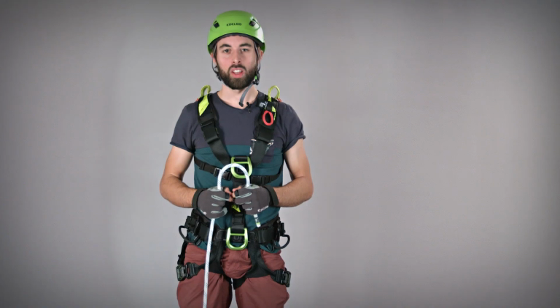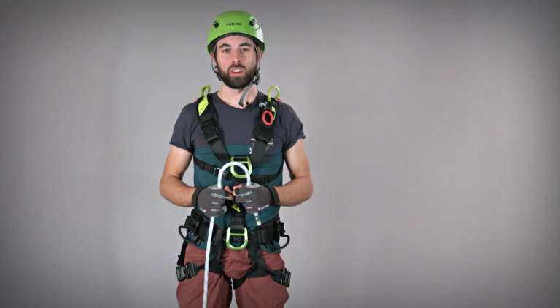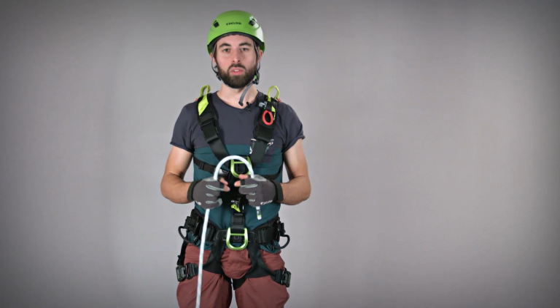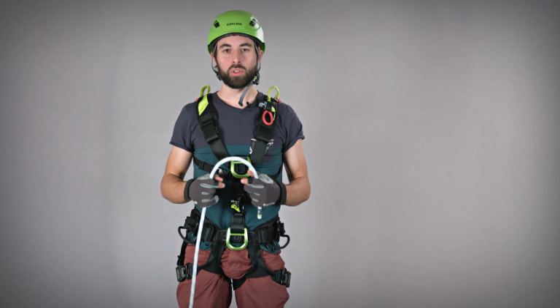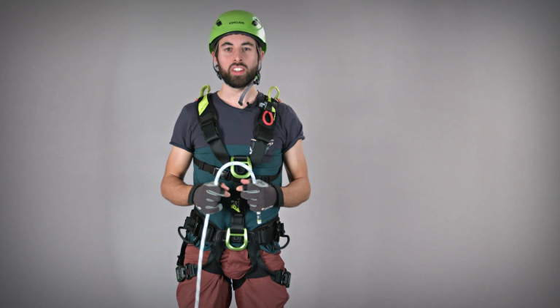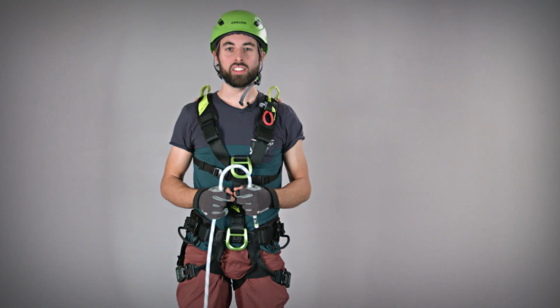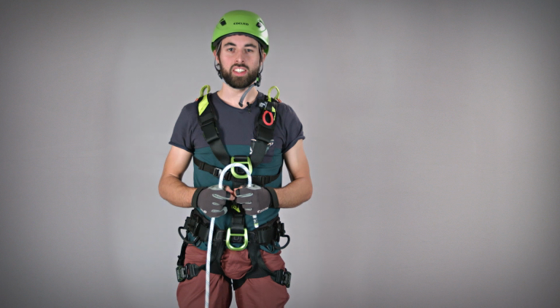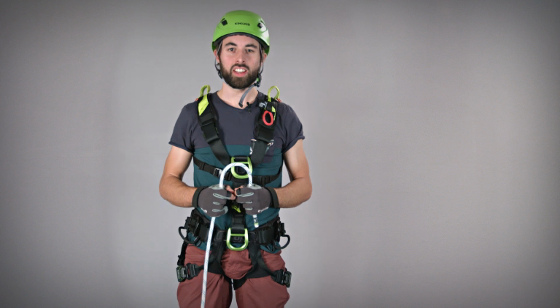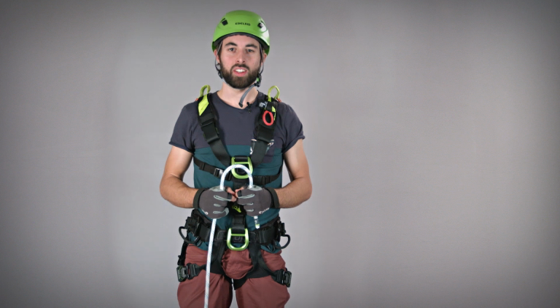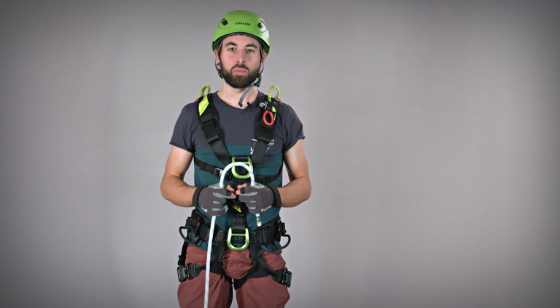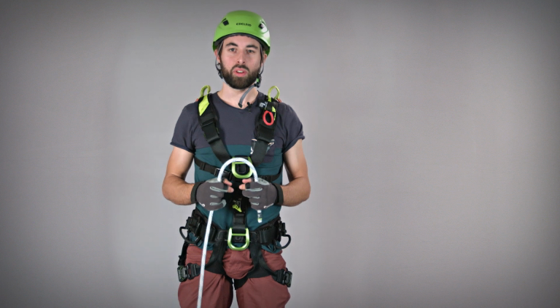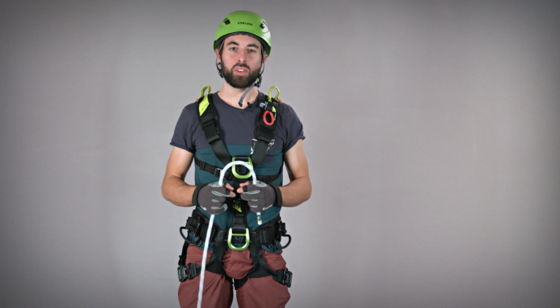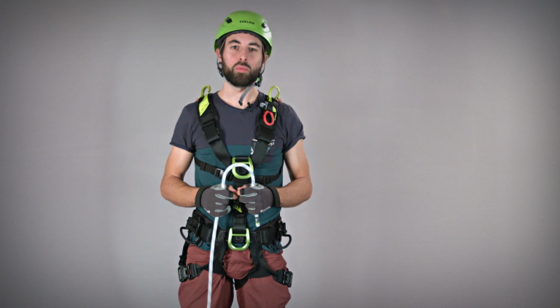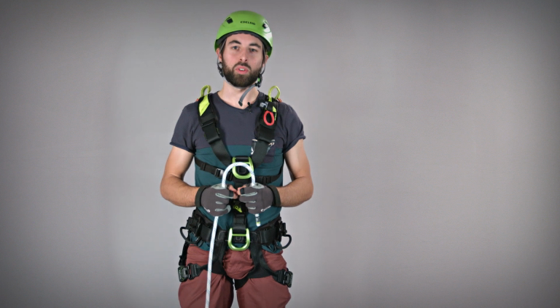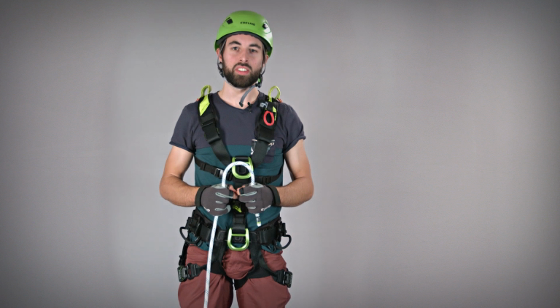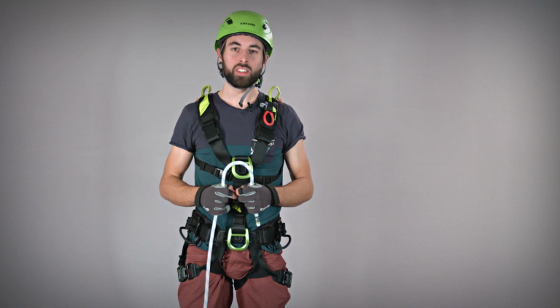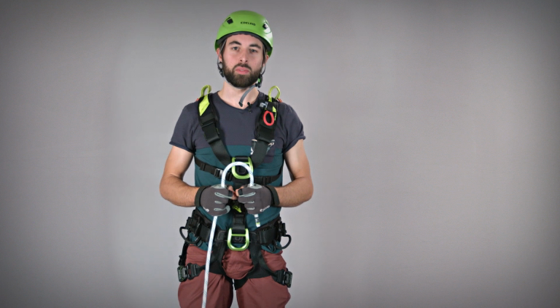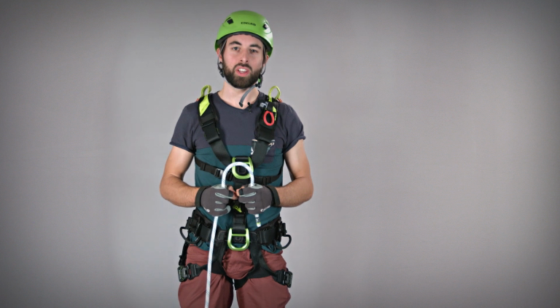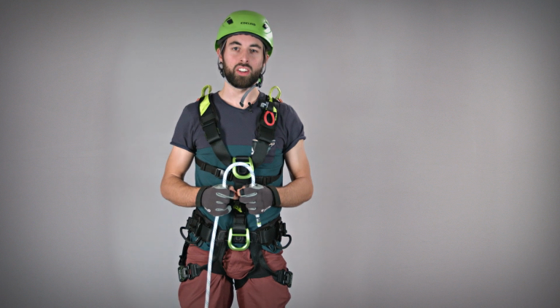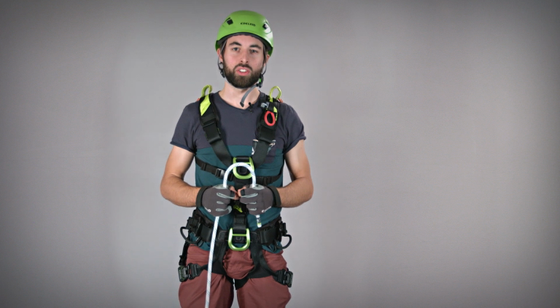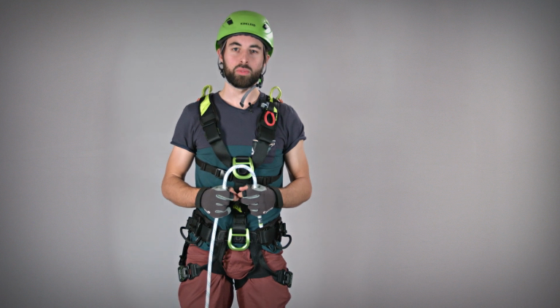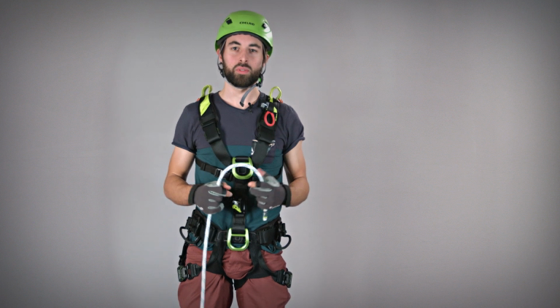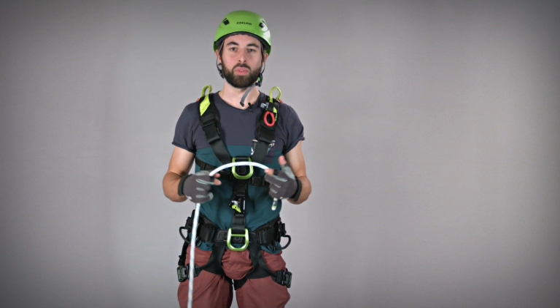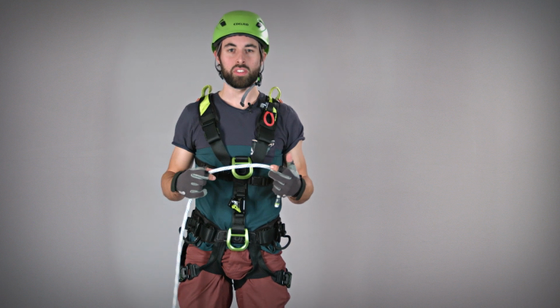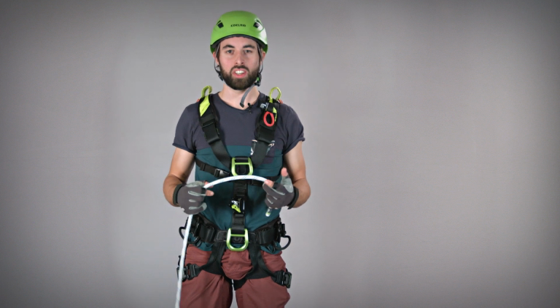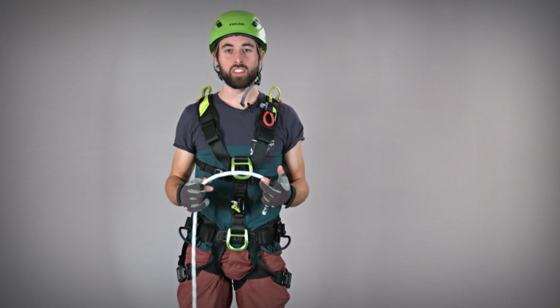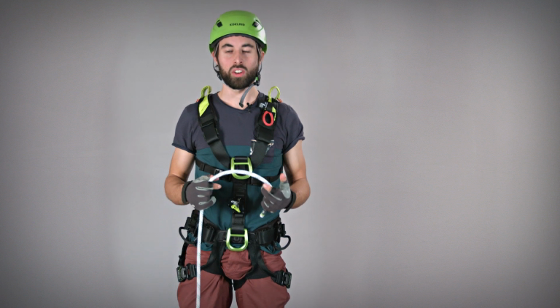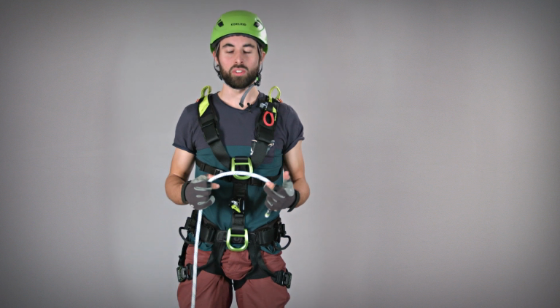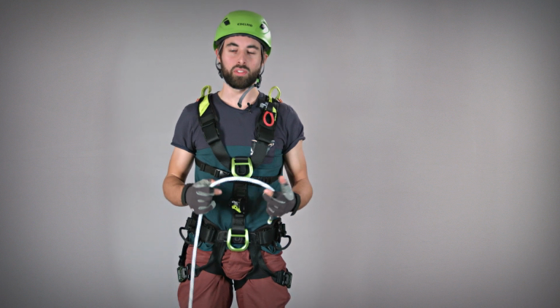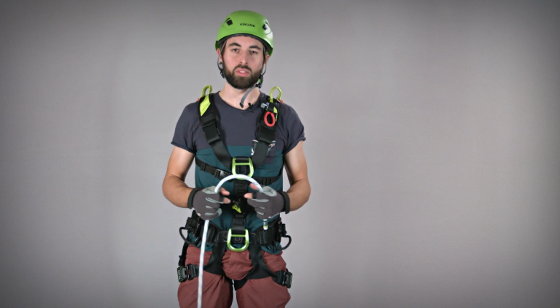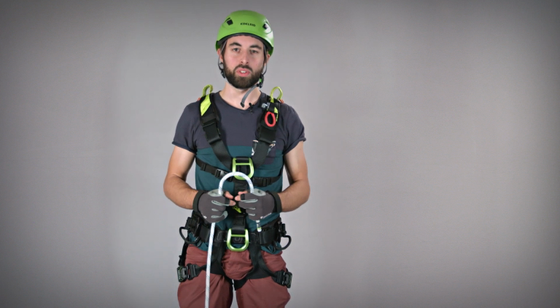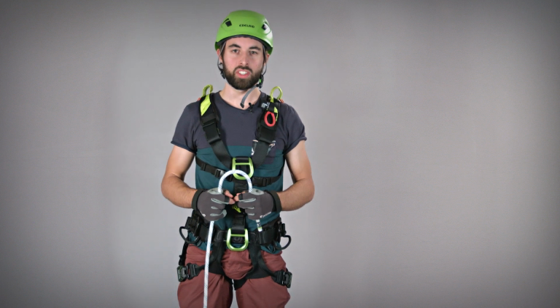The PROSTATIC SYNCTEC — the perfect rope for intense hauling jobs, with sheath and core forever bonded.